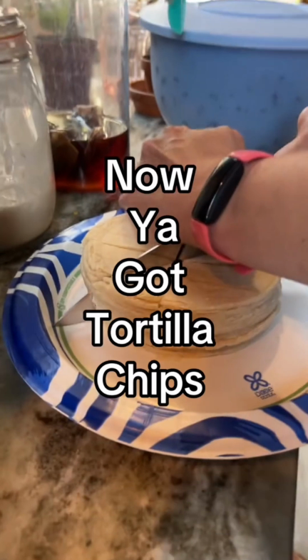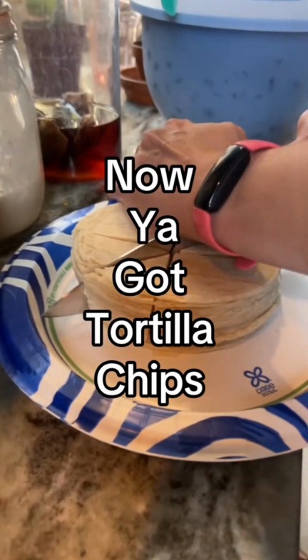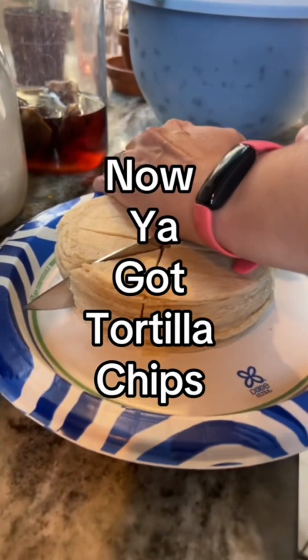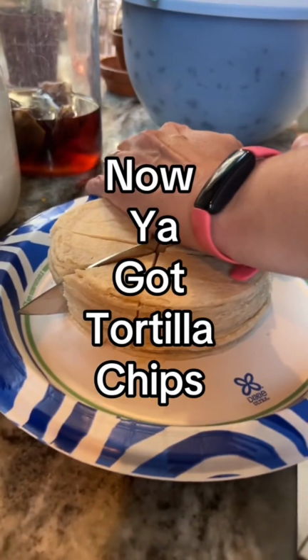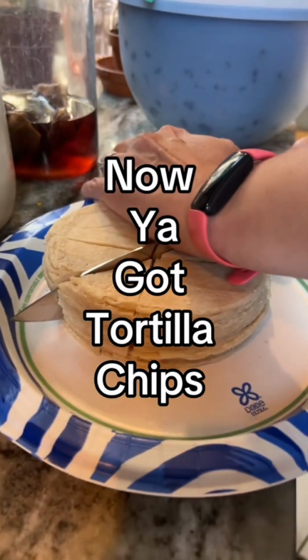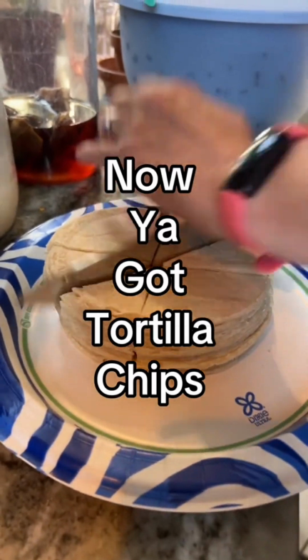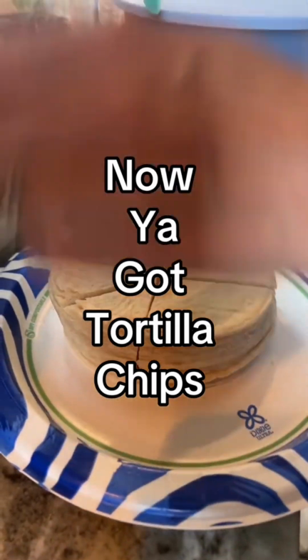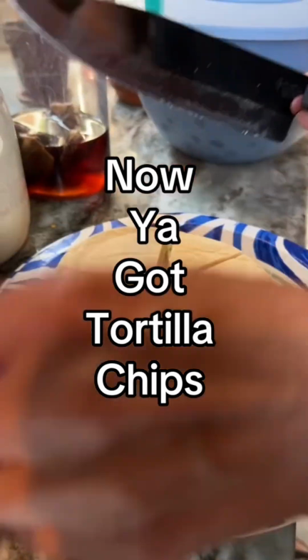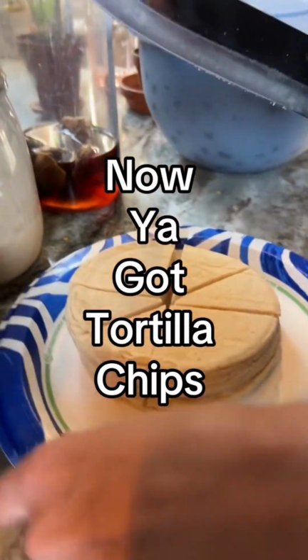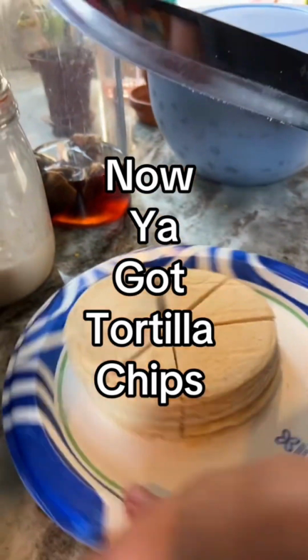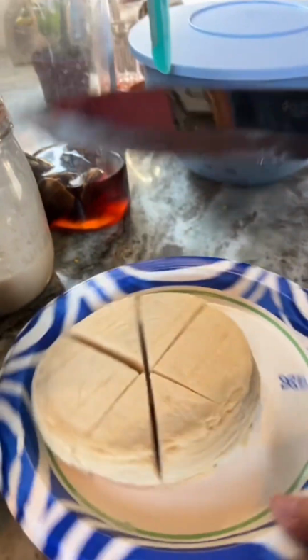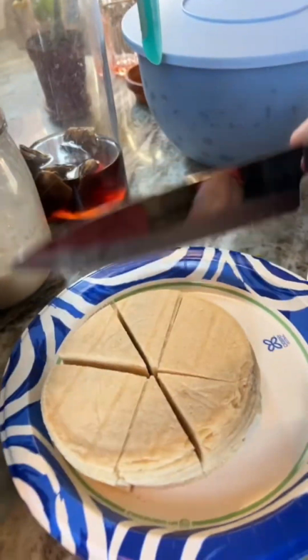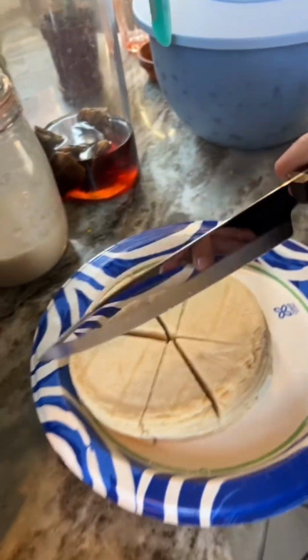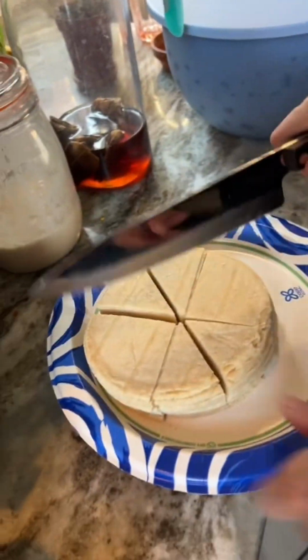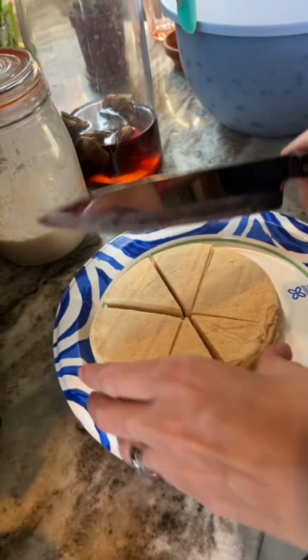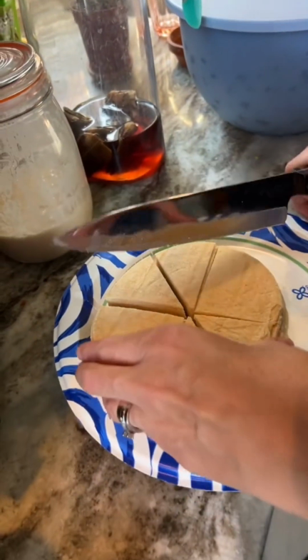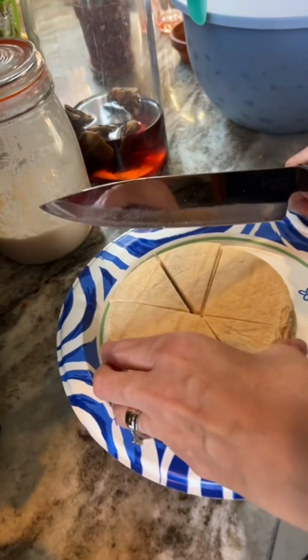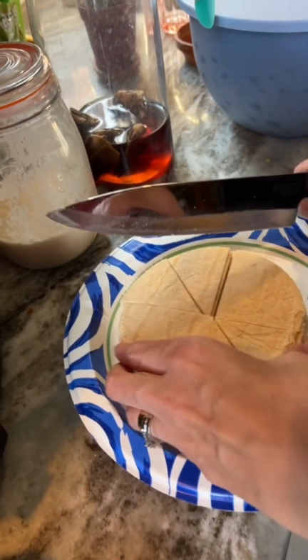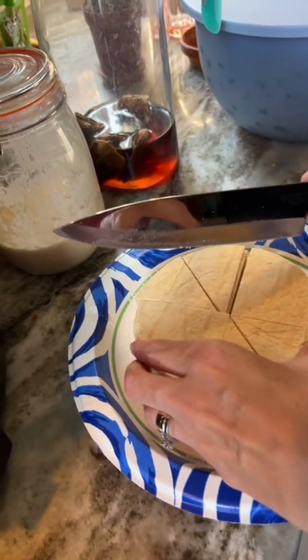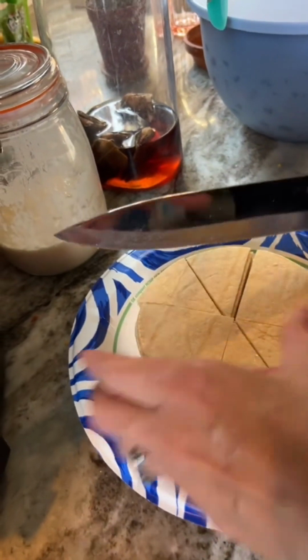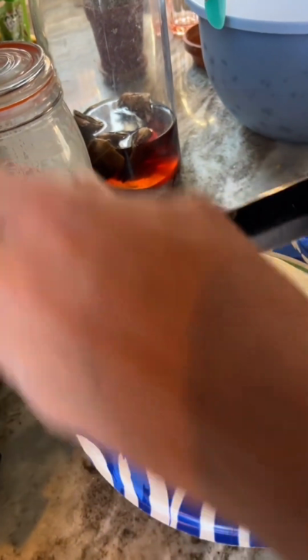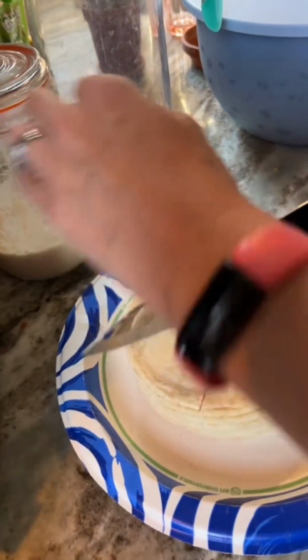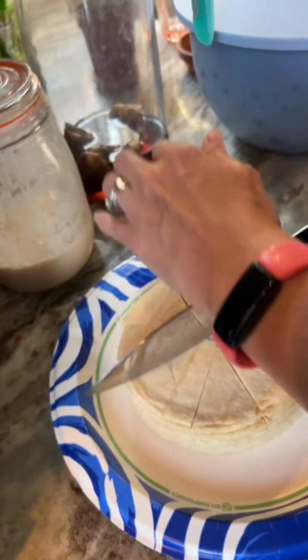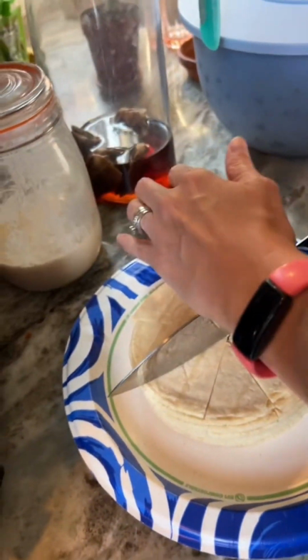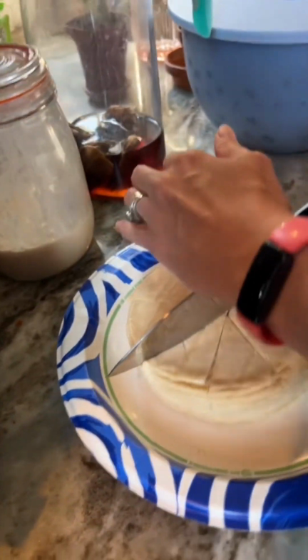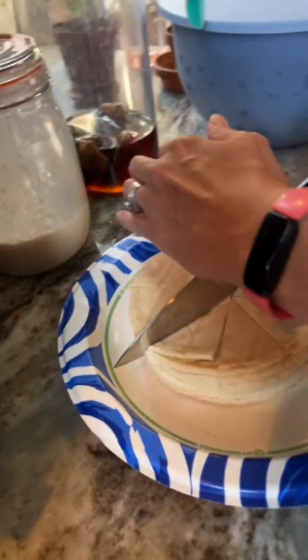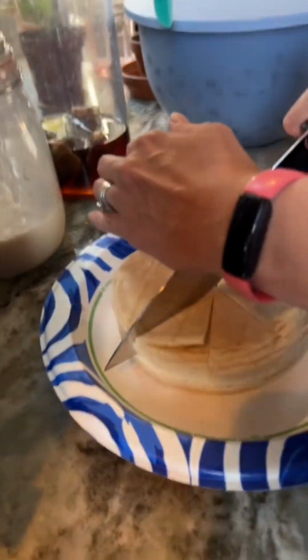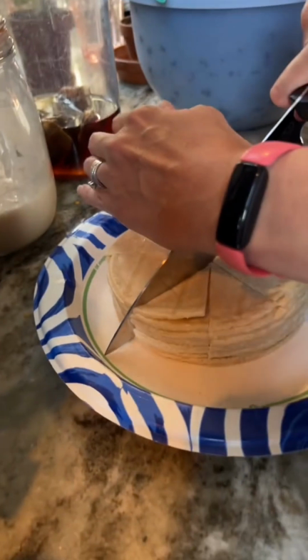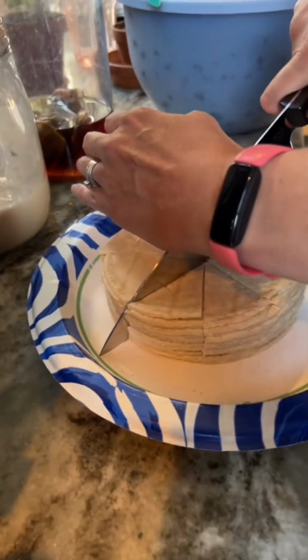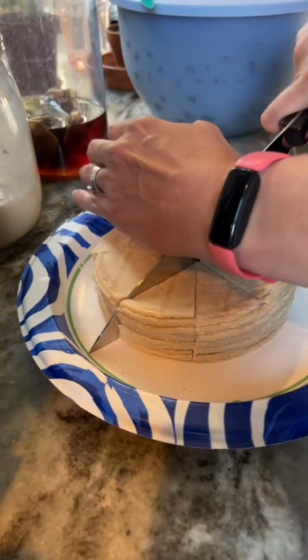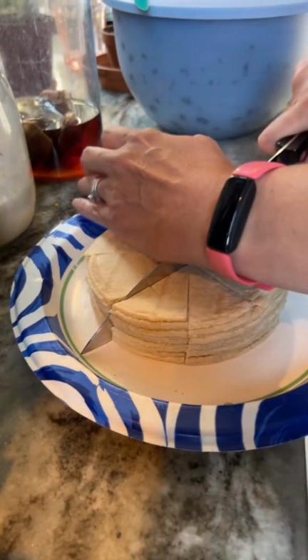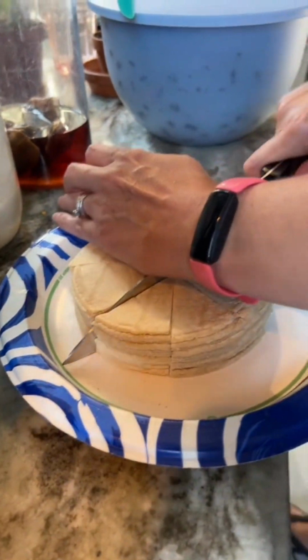Have you ever done this before, honey? I've seen people do it on the TikToks. So that's a no. That's a no.